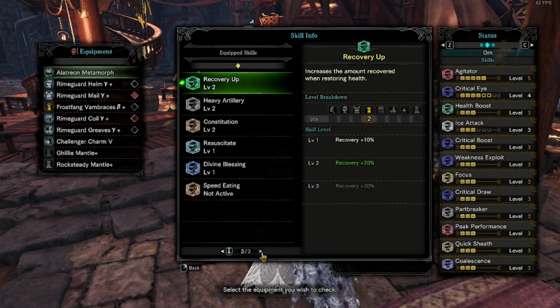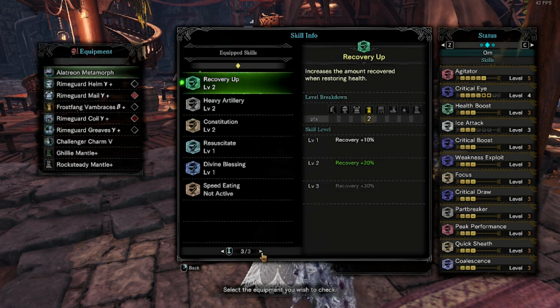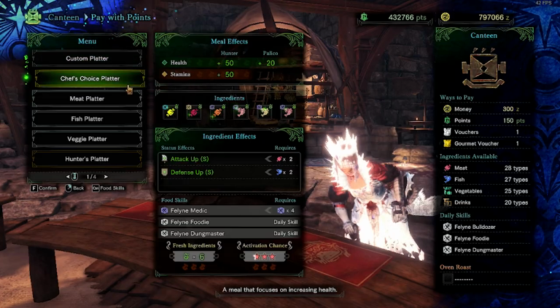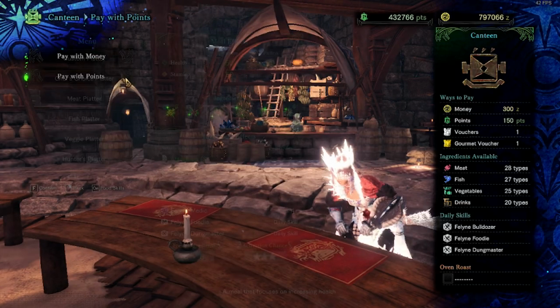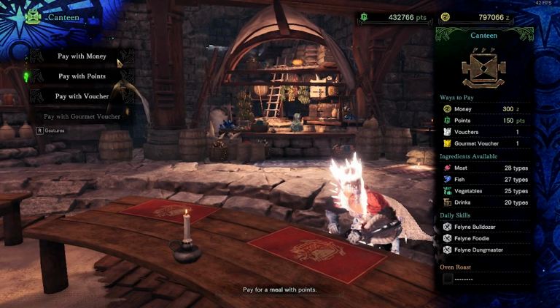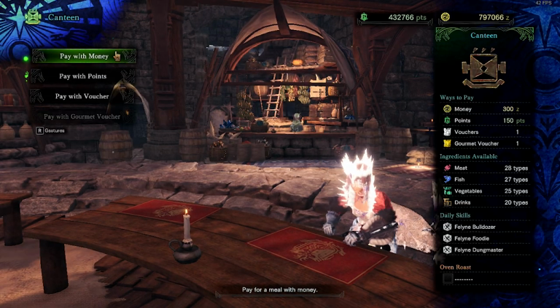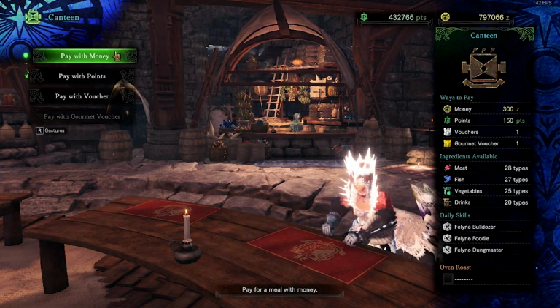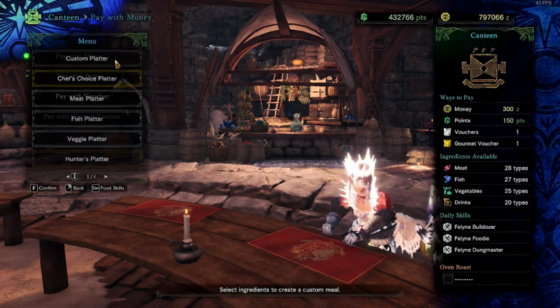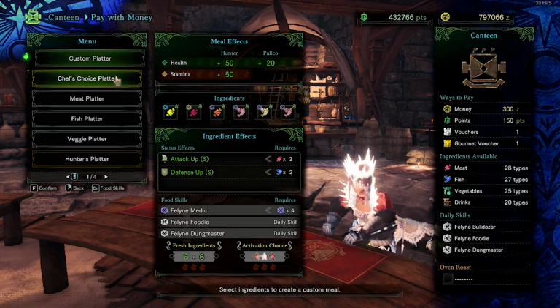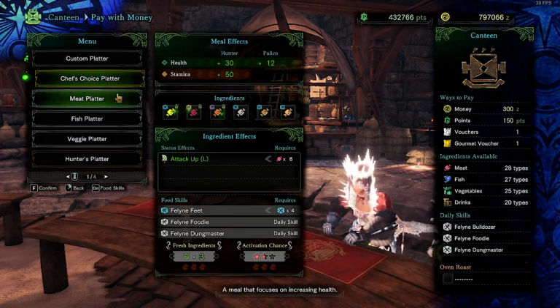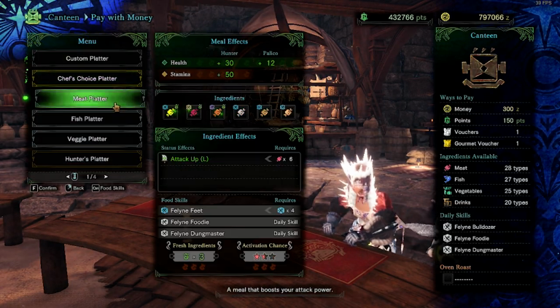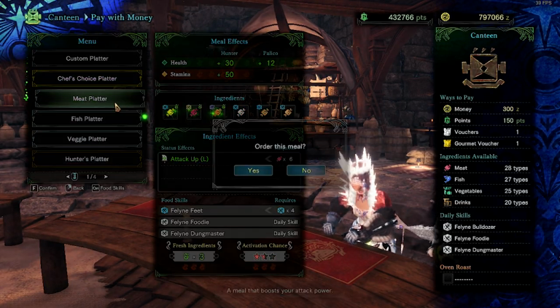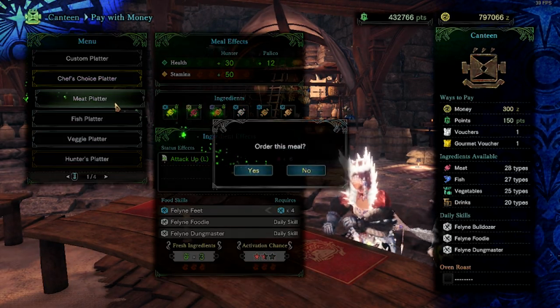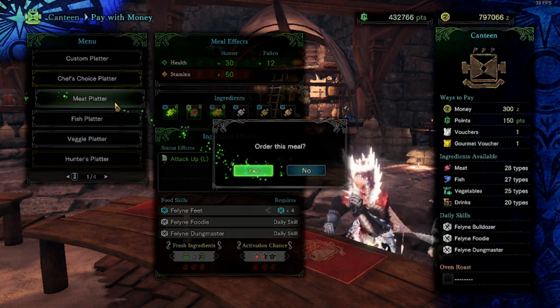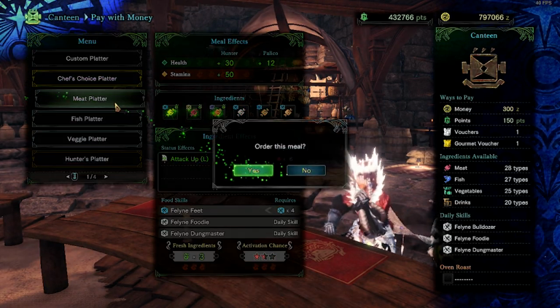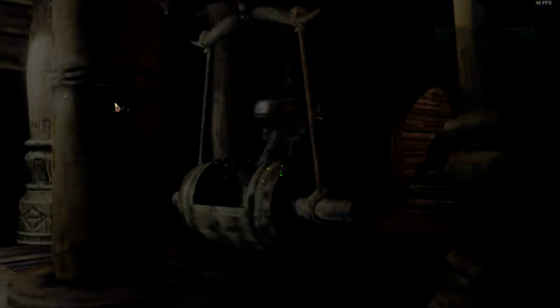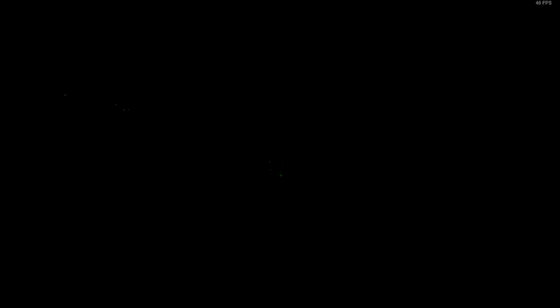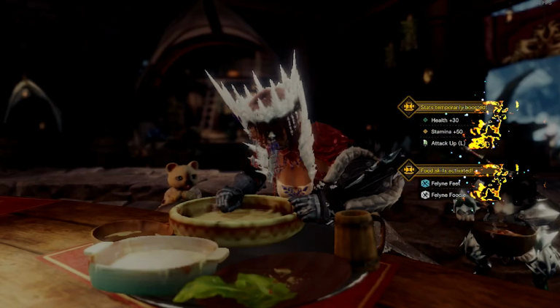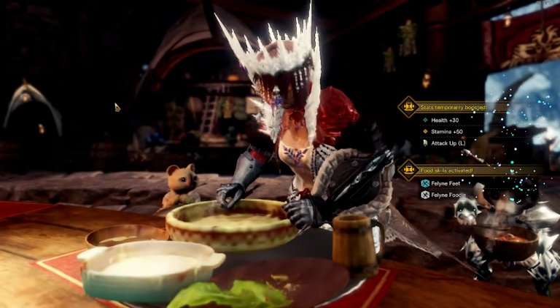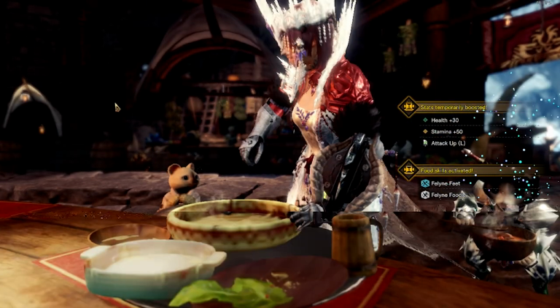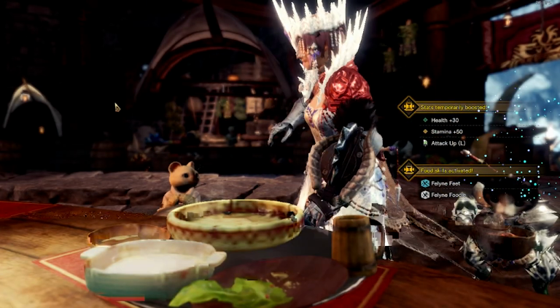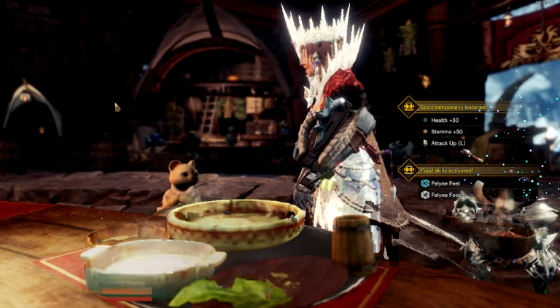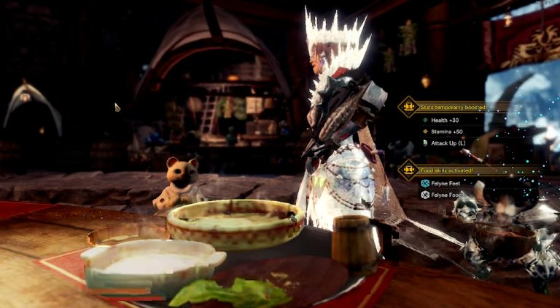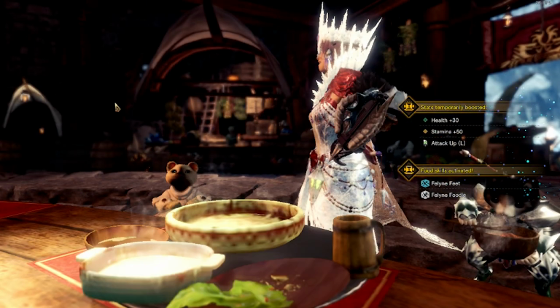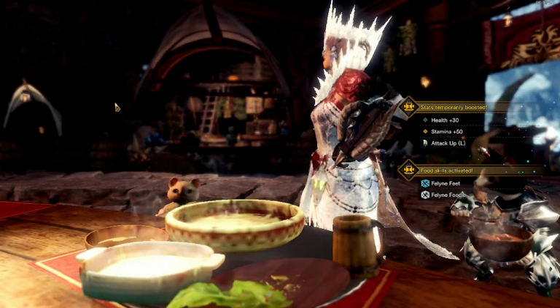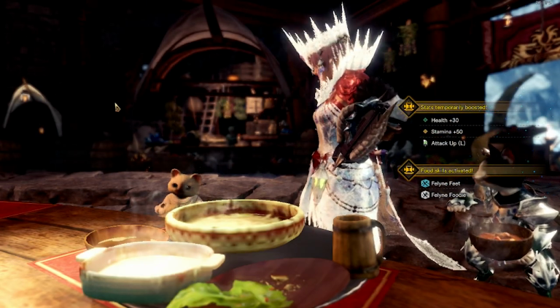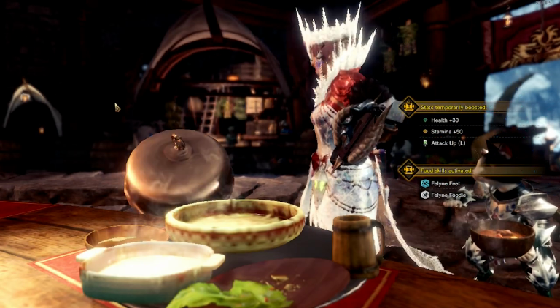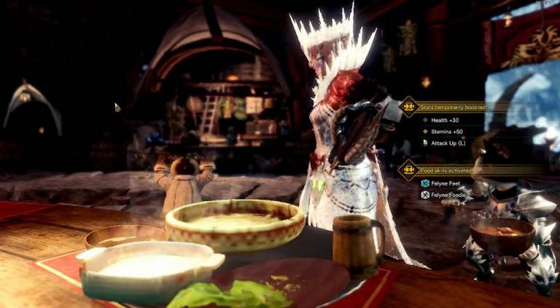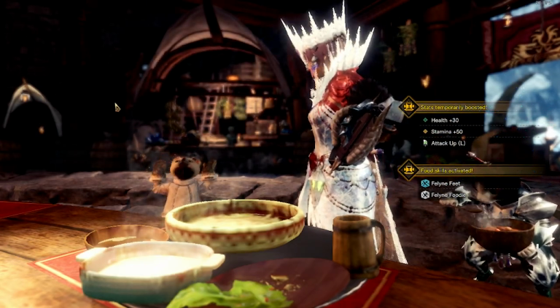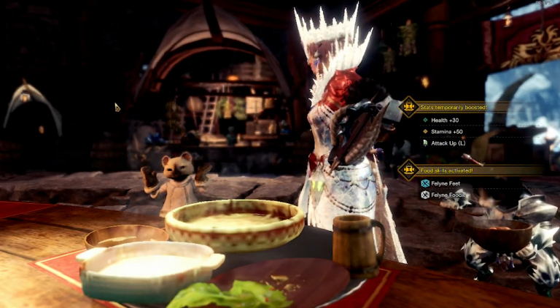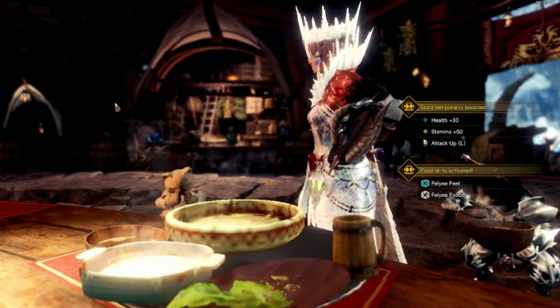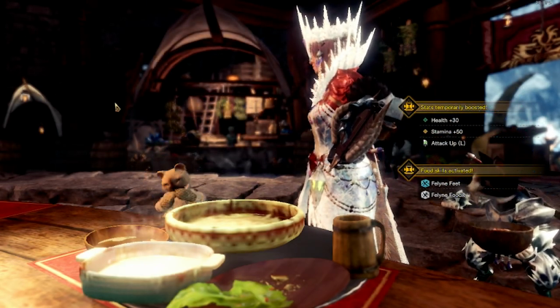Eat for attack up large food. Get Feline Insurance, Mark C, or Safeguard.